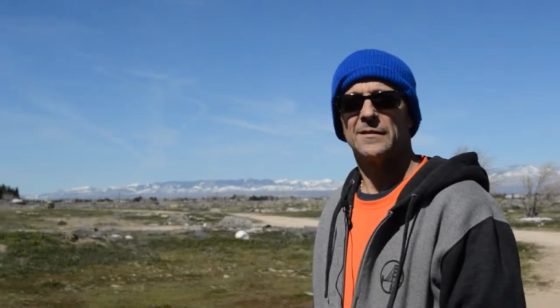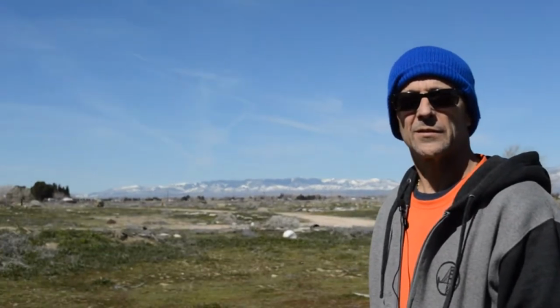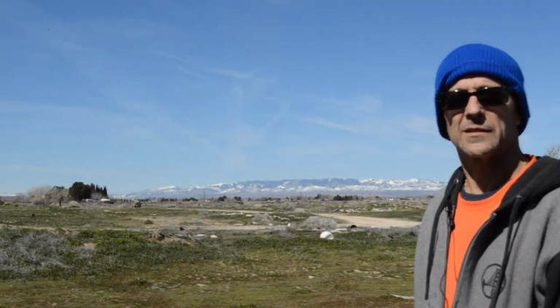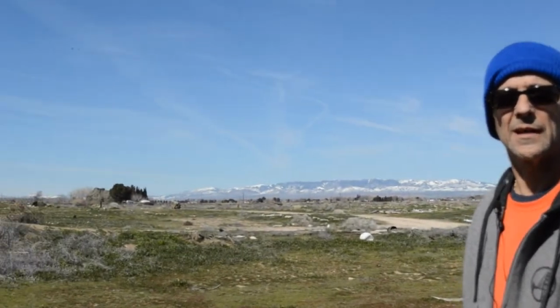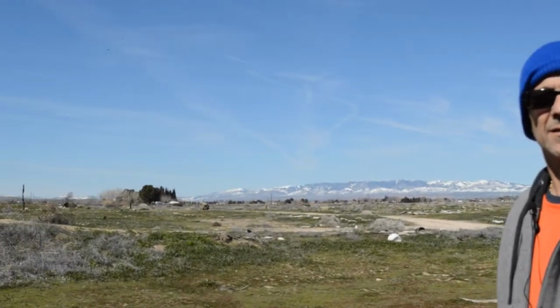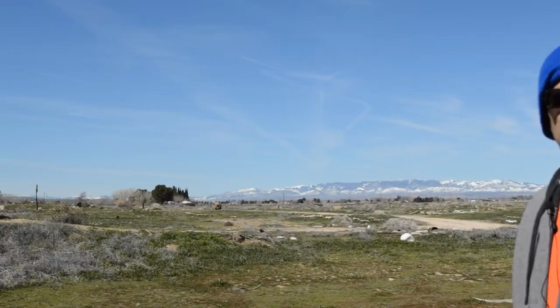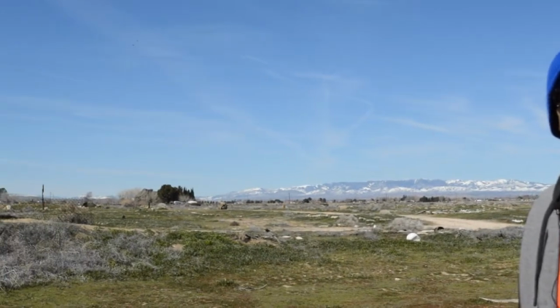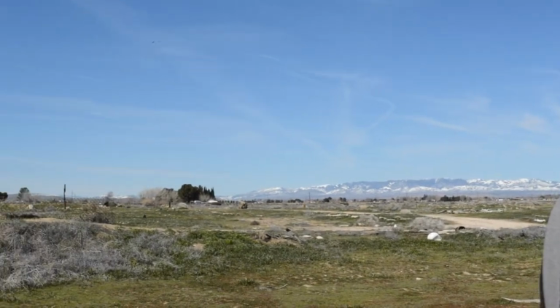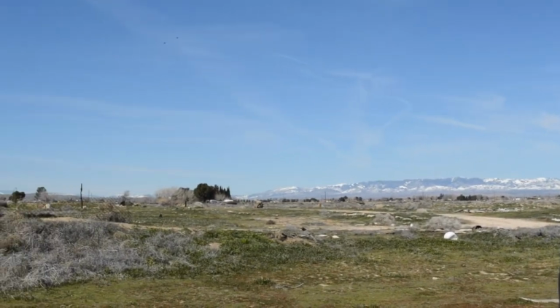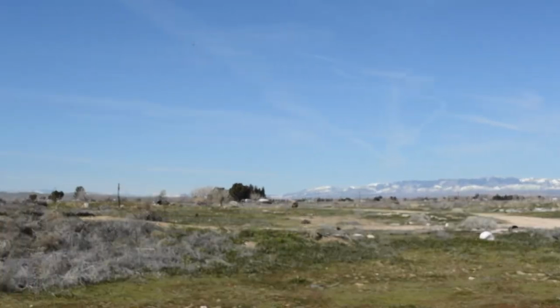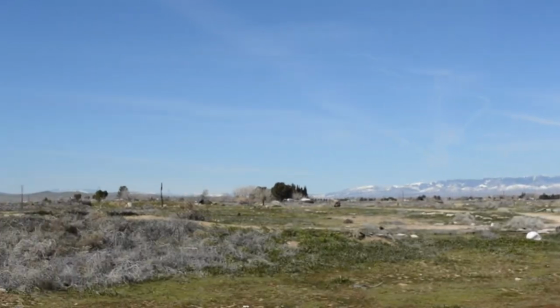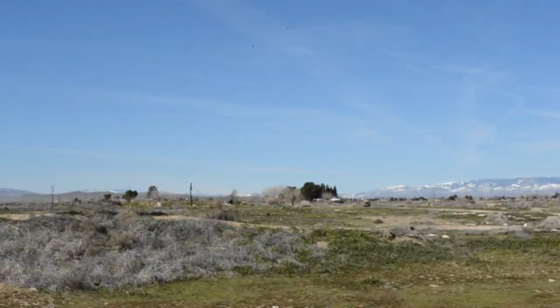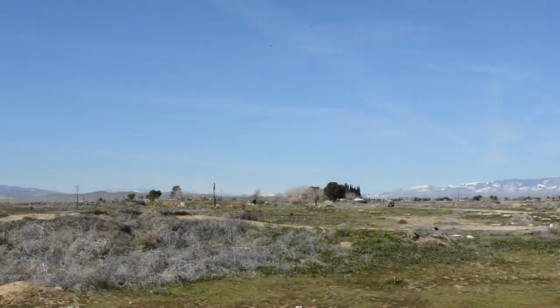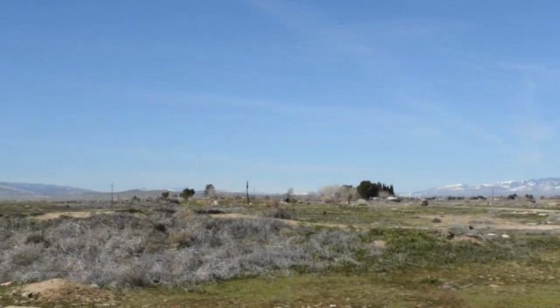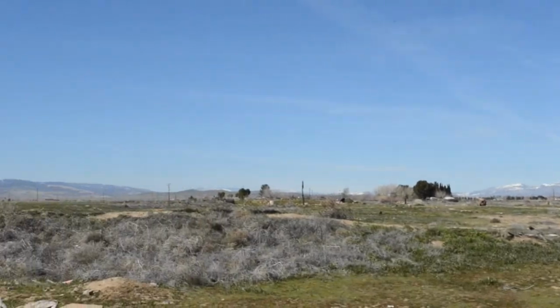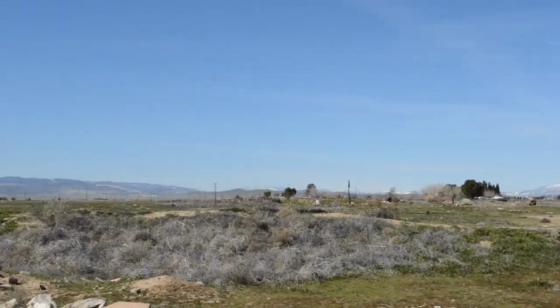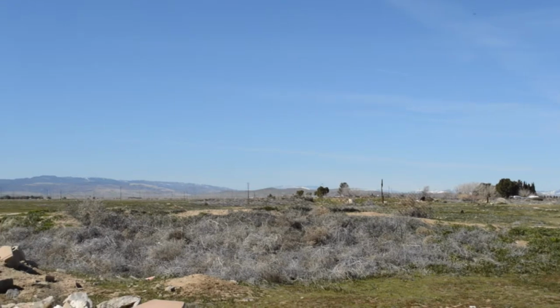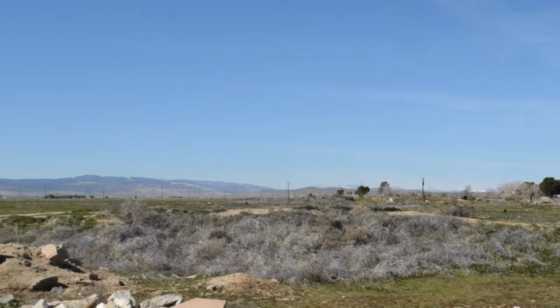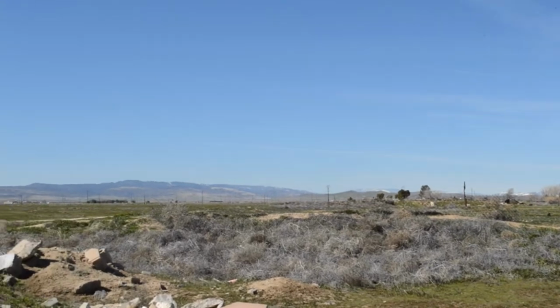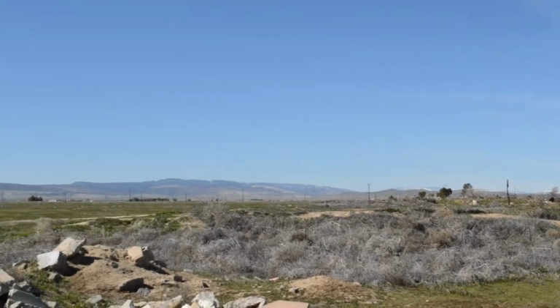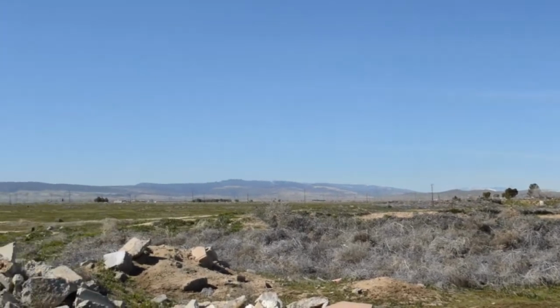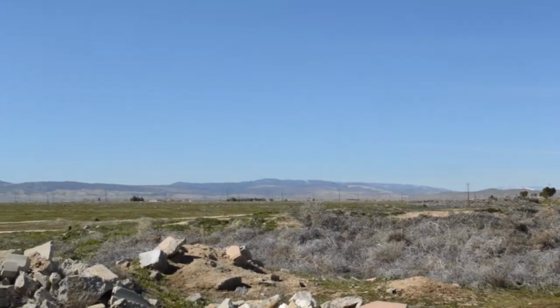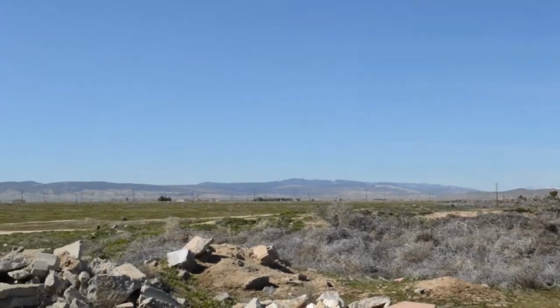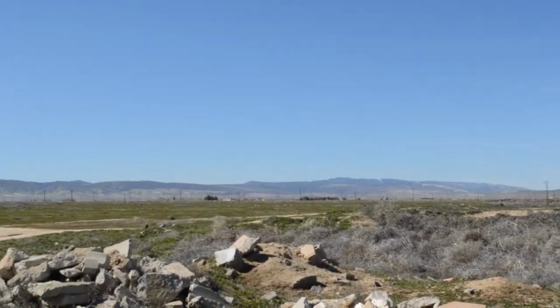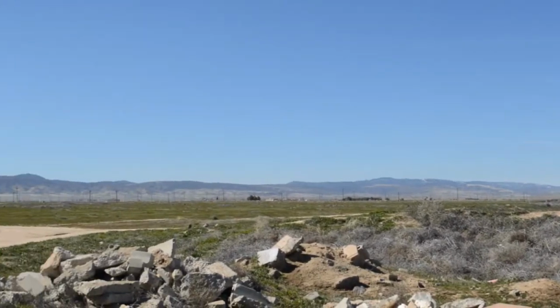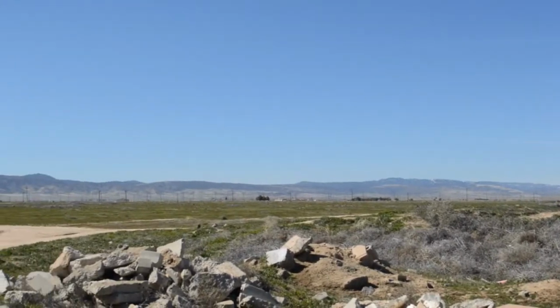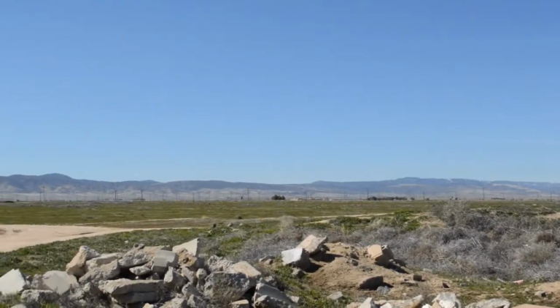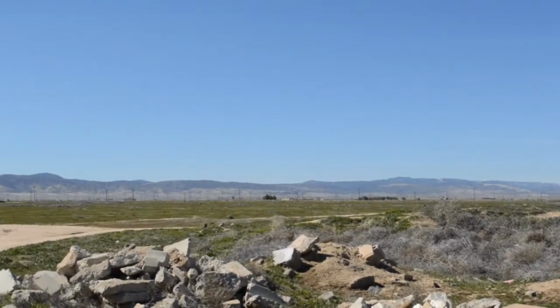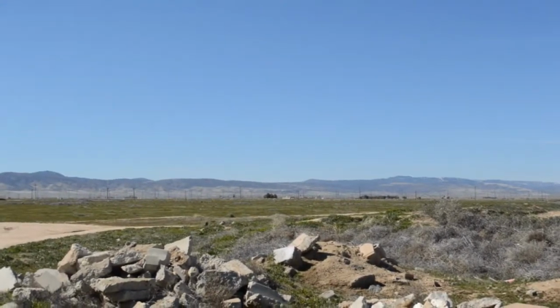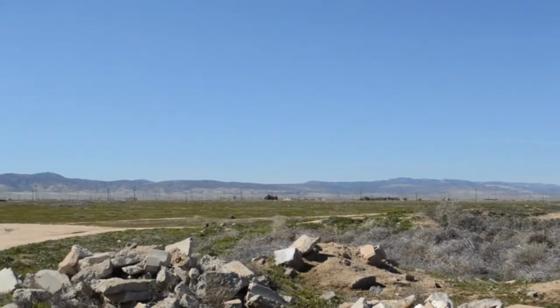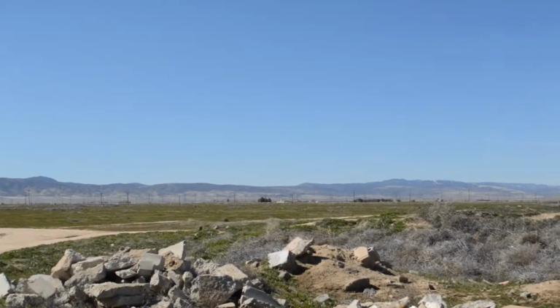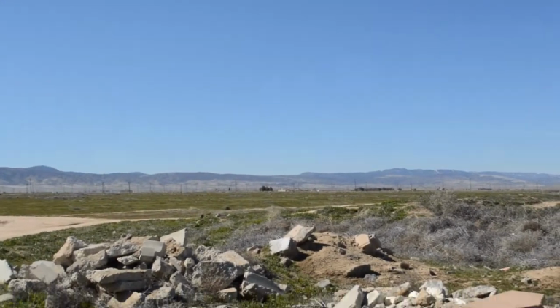That's all that's left. So kind of like closure, if you plan to come out this way, this is what you're going to see. There's nothing but a field and a bunch of rubble.